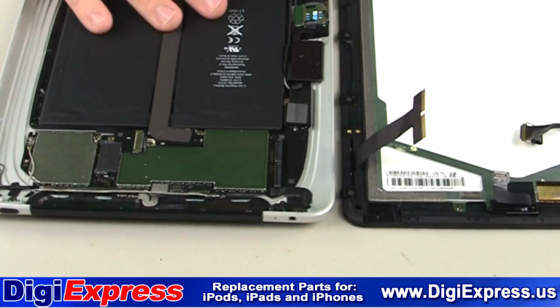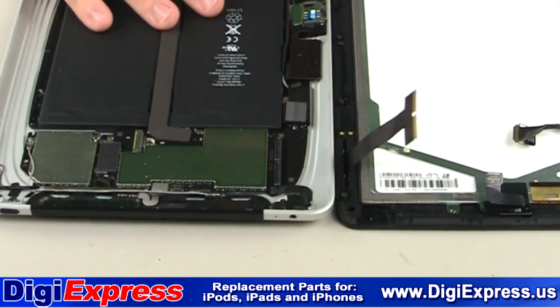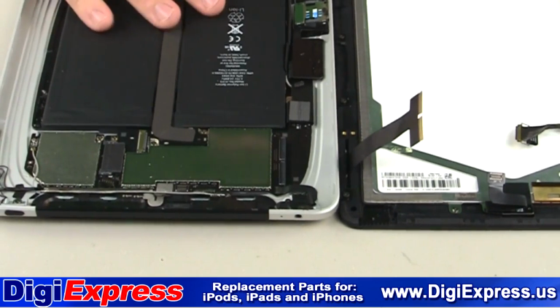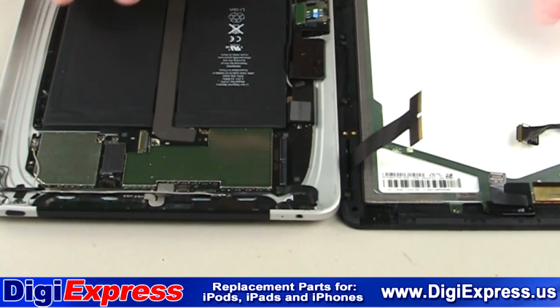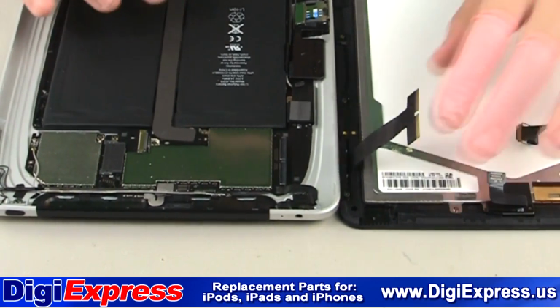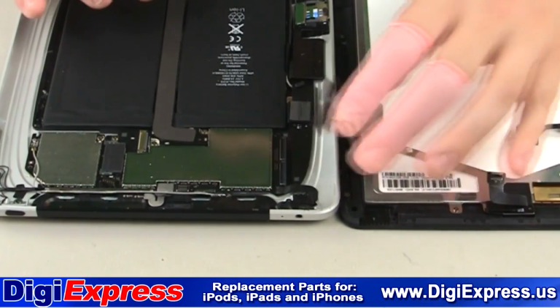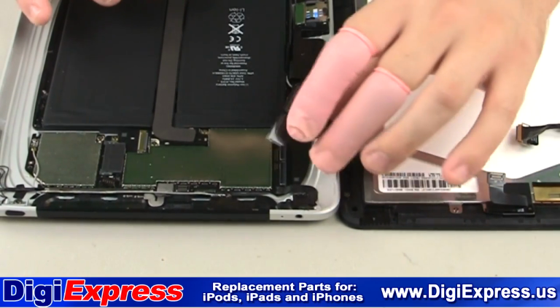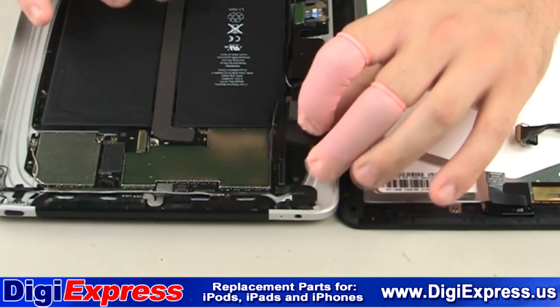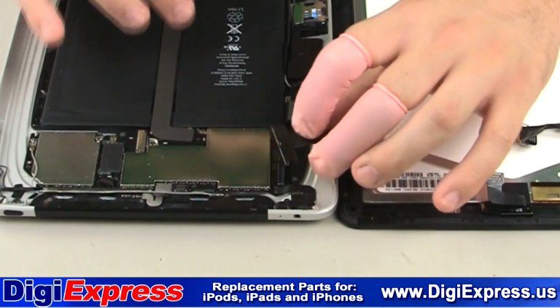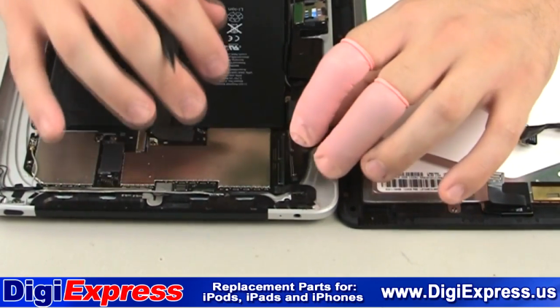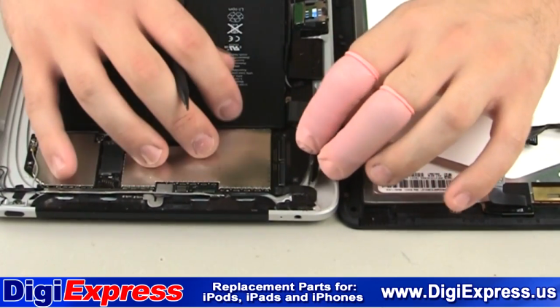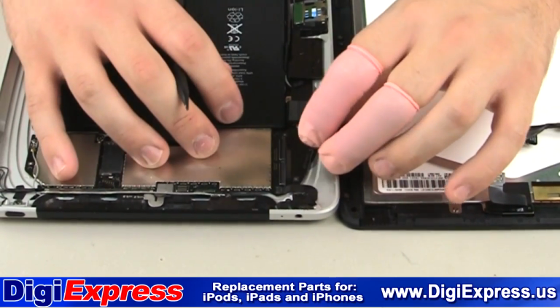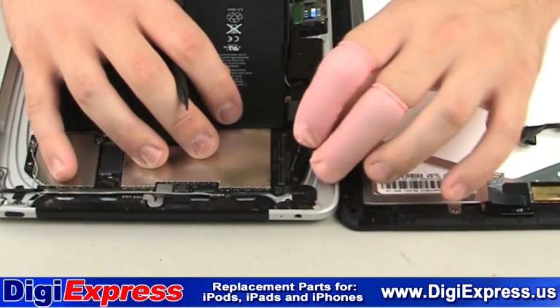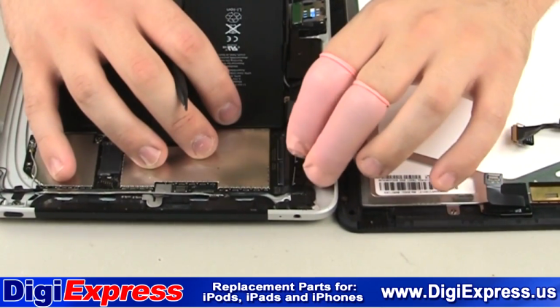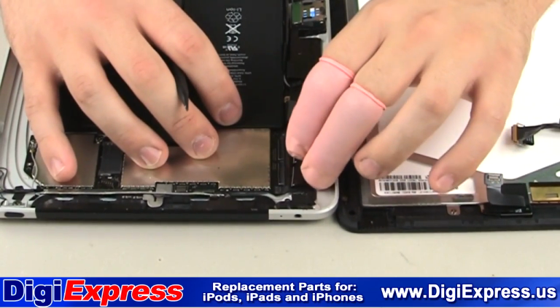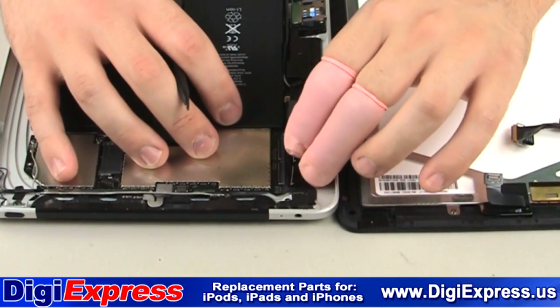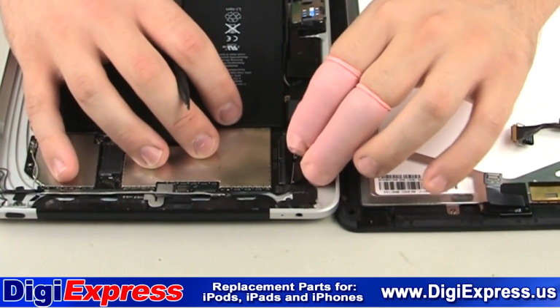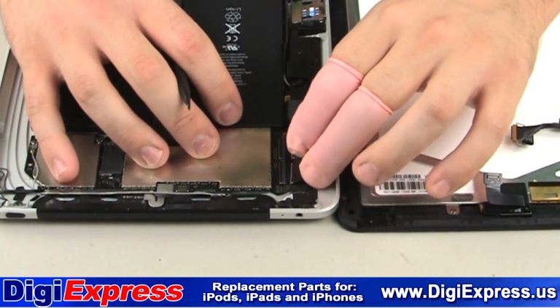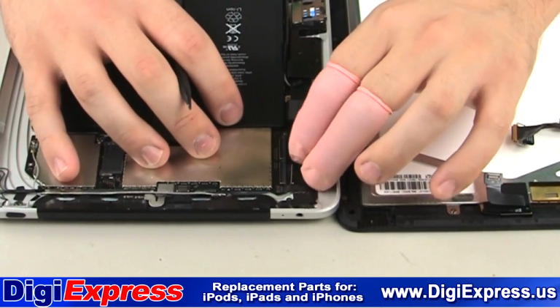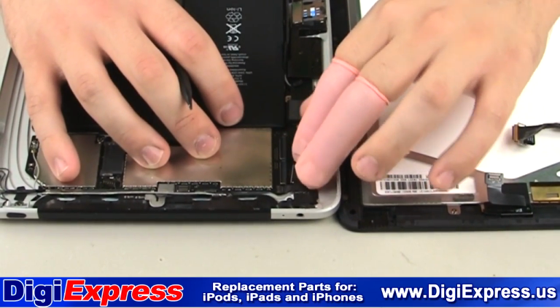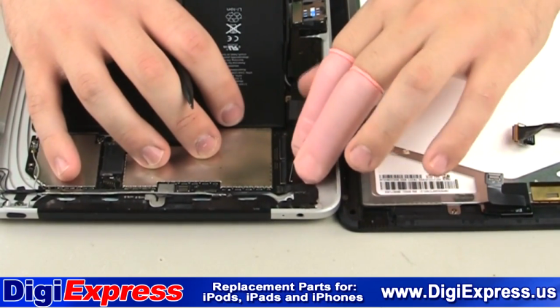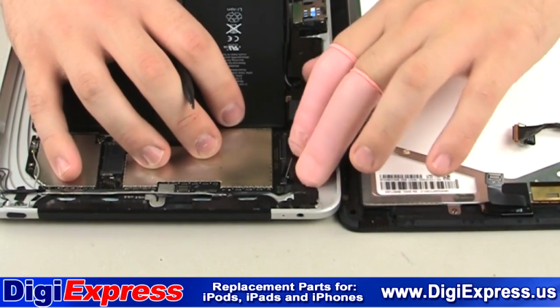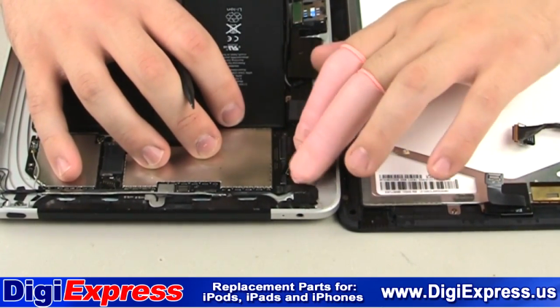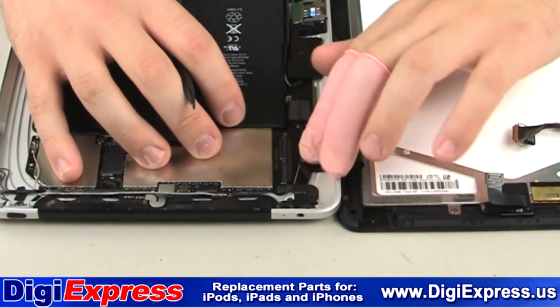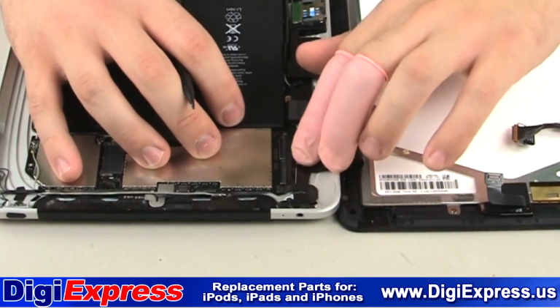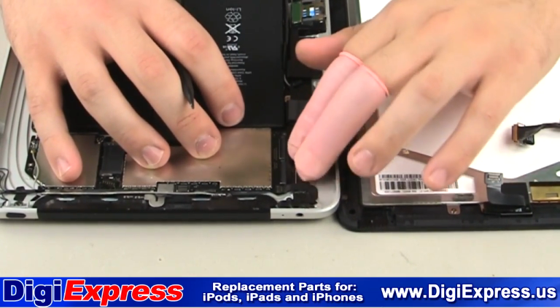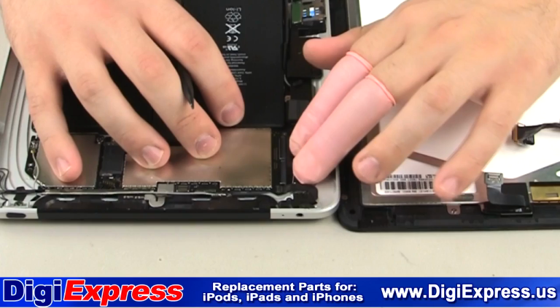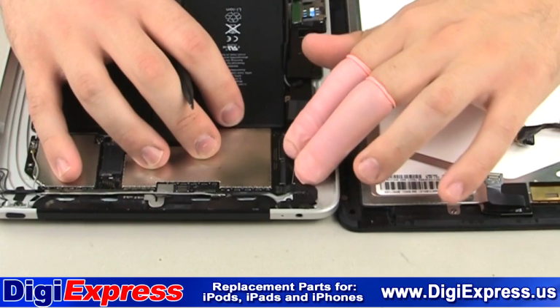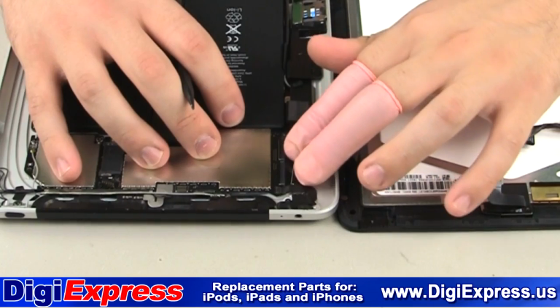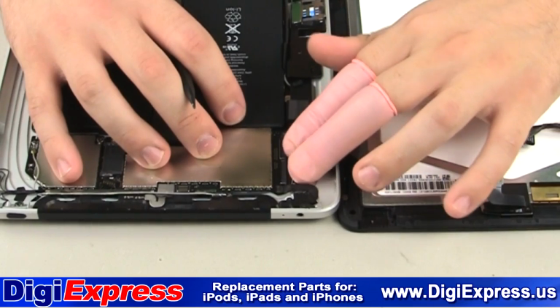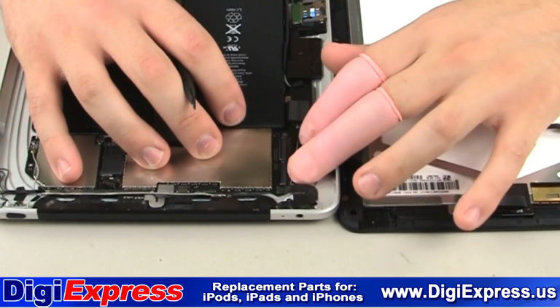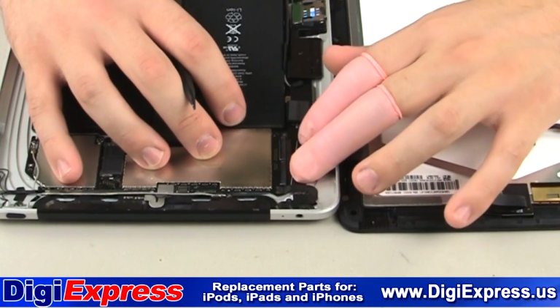We will now reconnect the digitizer cable to the logic board. The white line on the cable is a guide line.